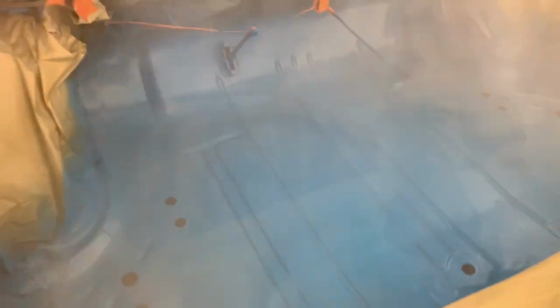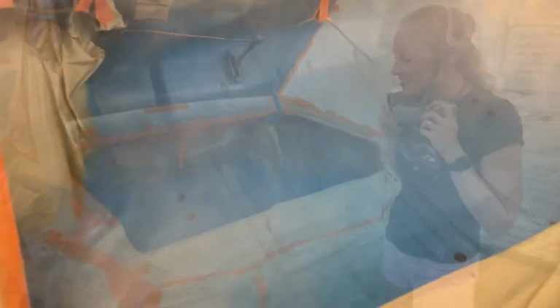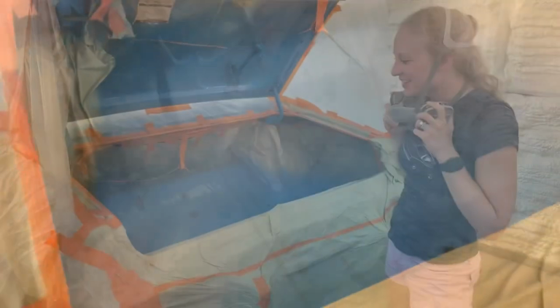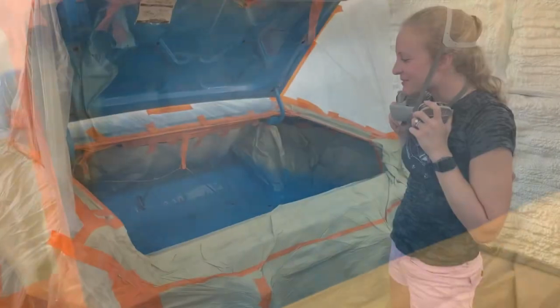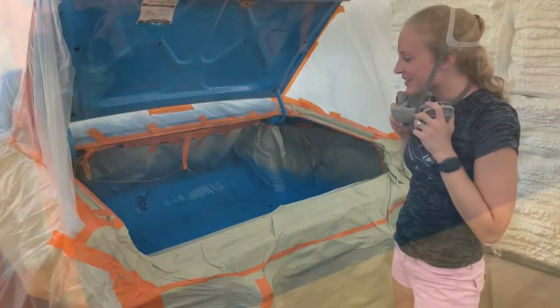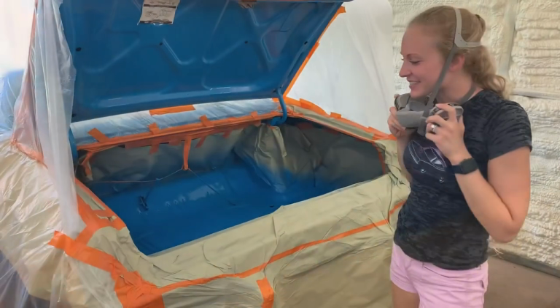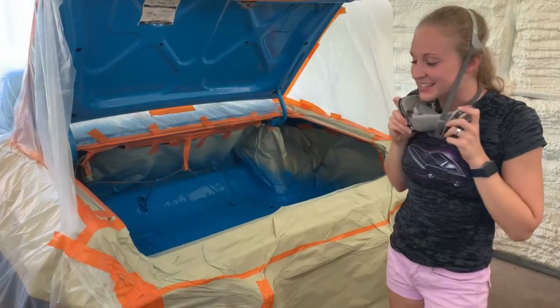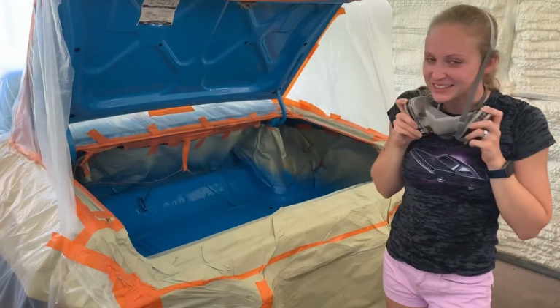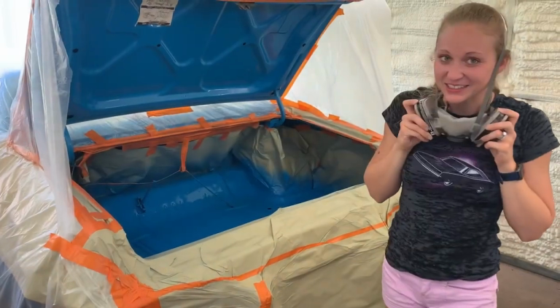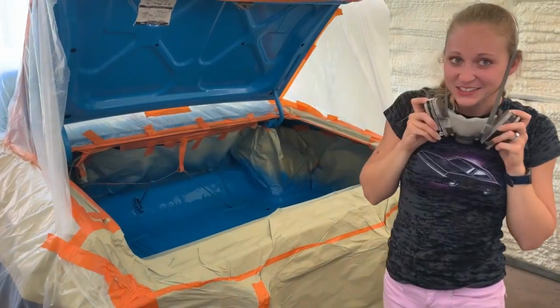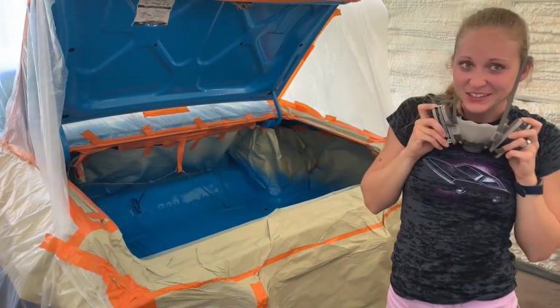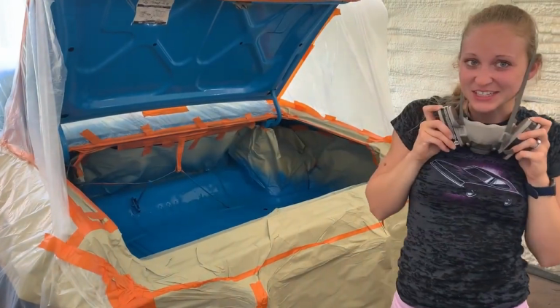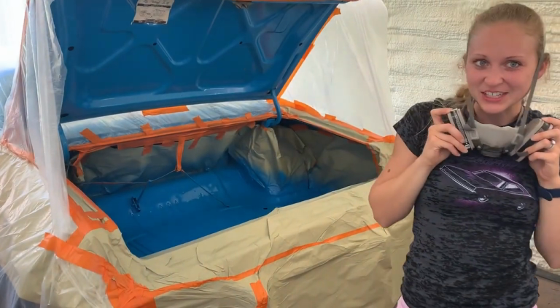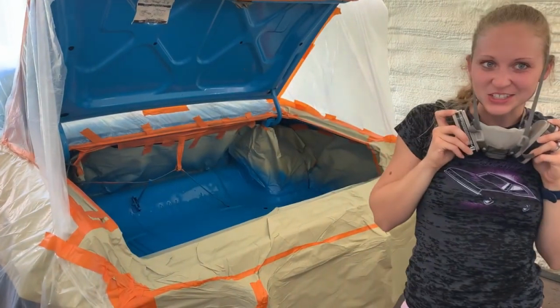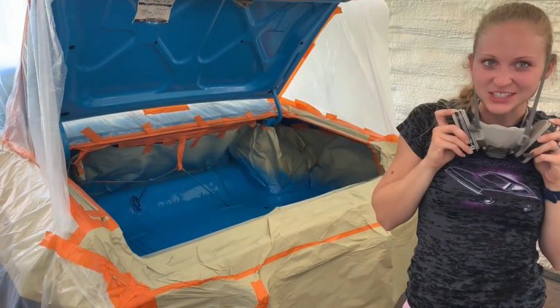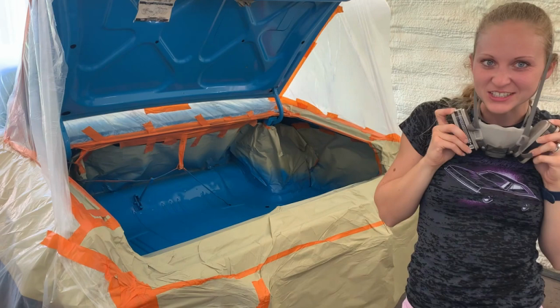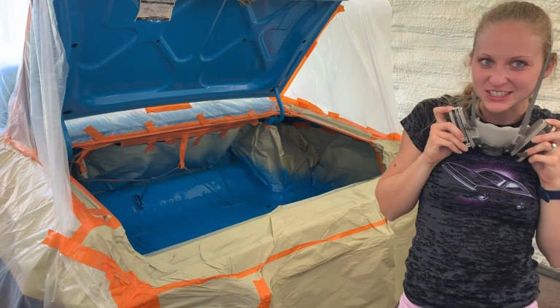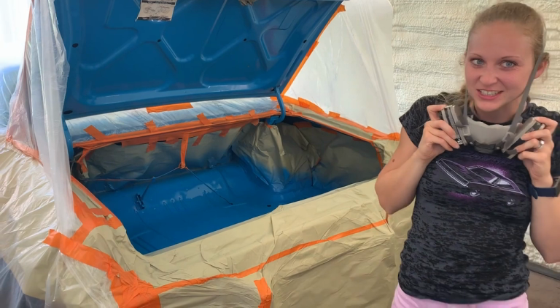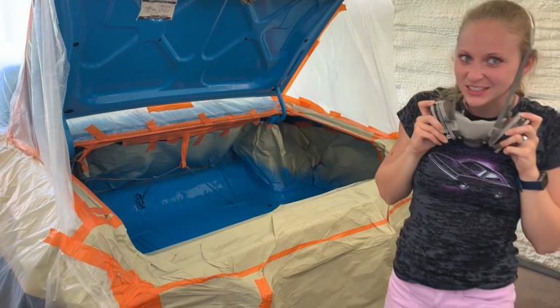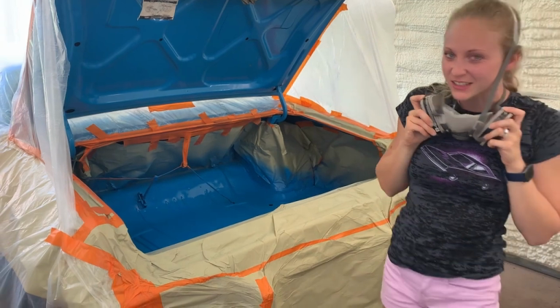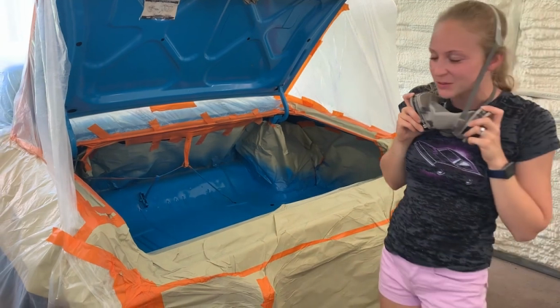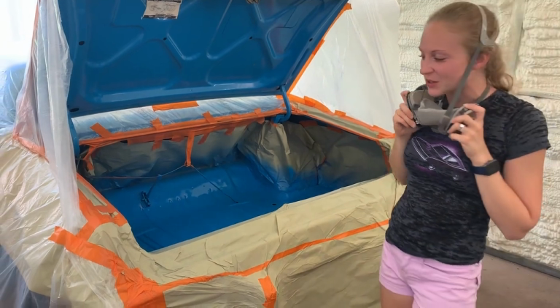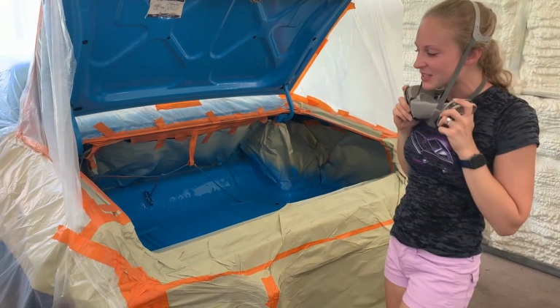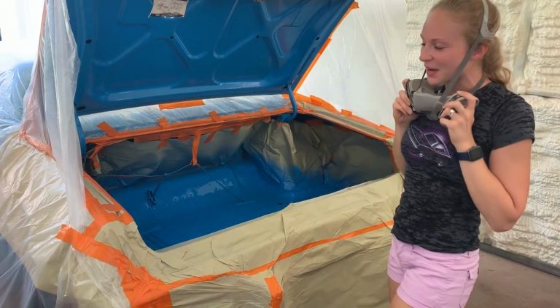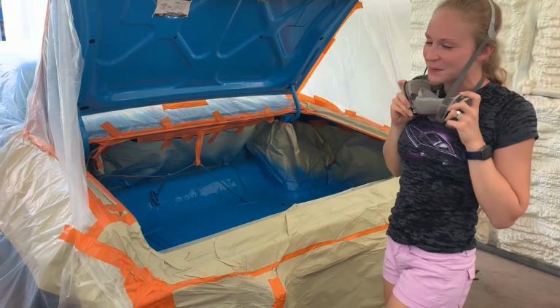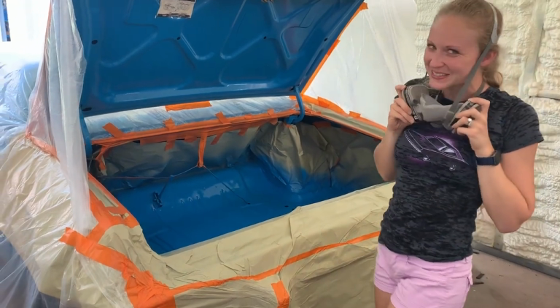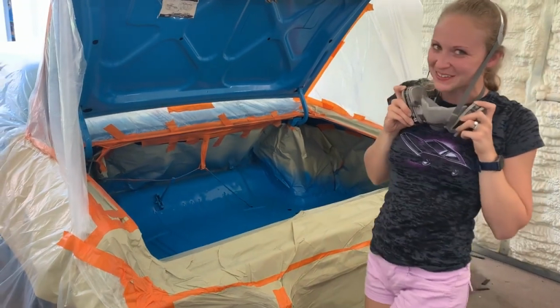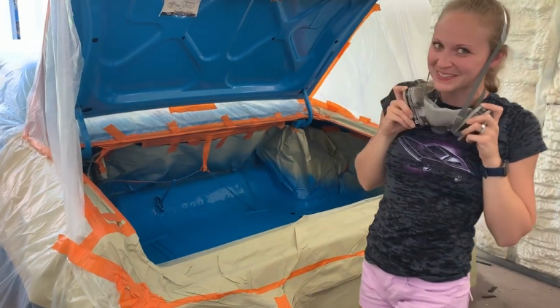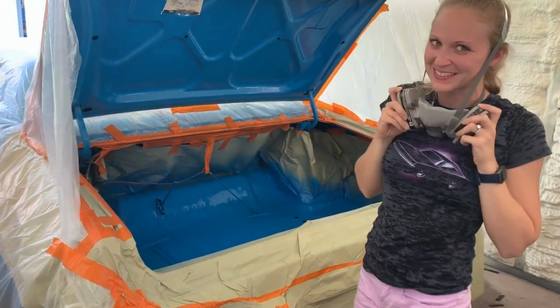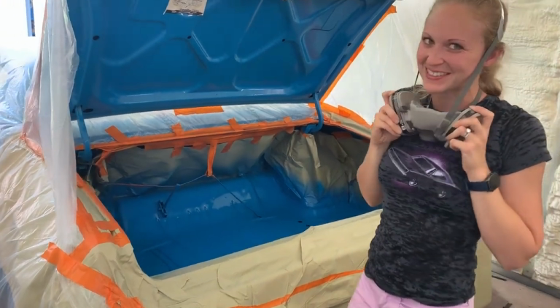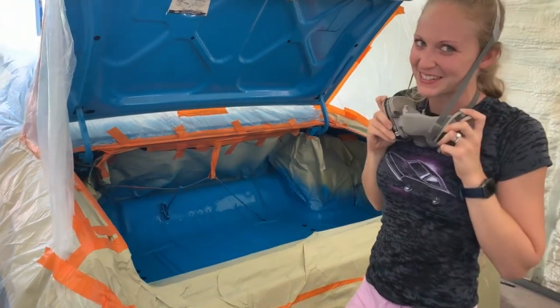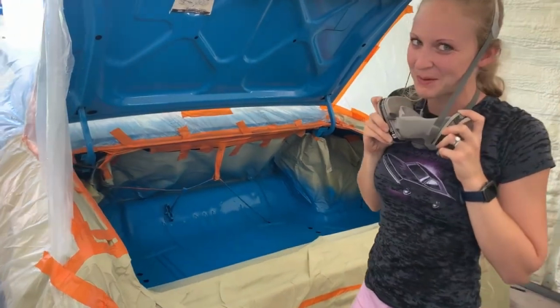I'm going to go ahead and put on the second clear coat. I'm going to change direction and go a tad bit slower this time.